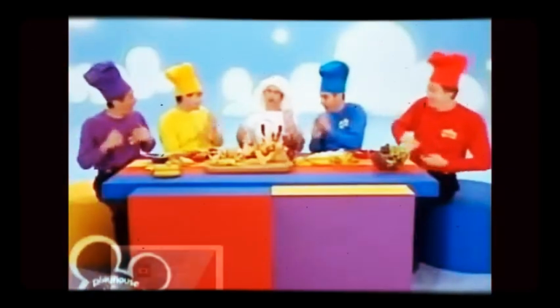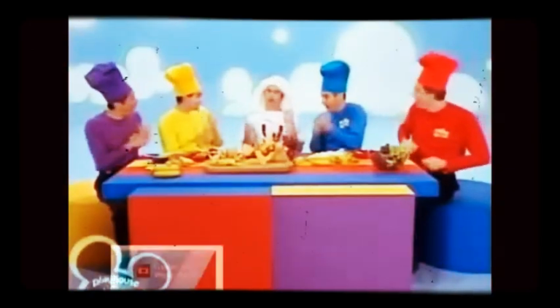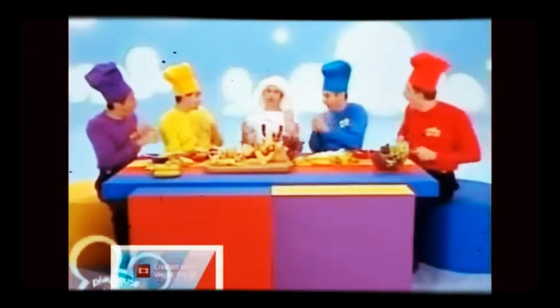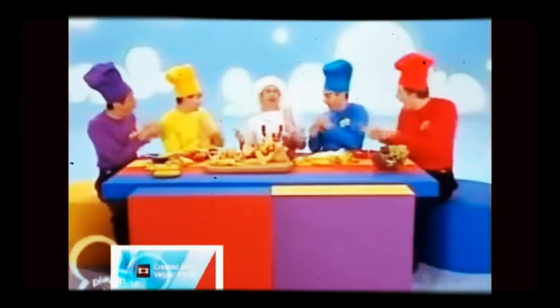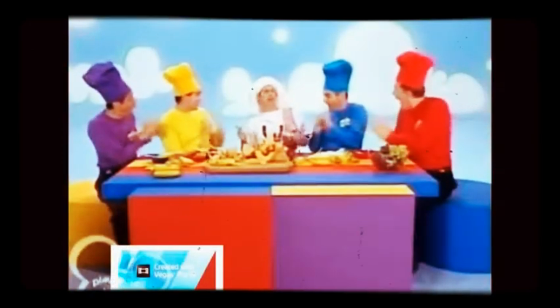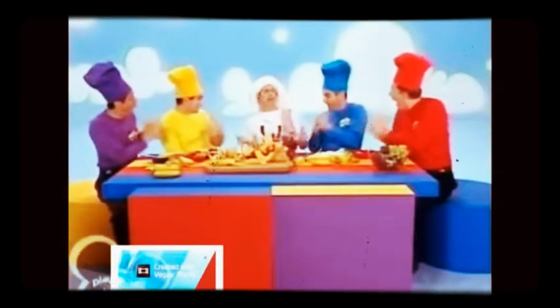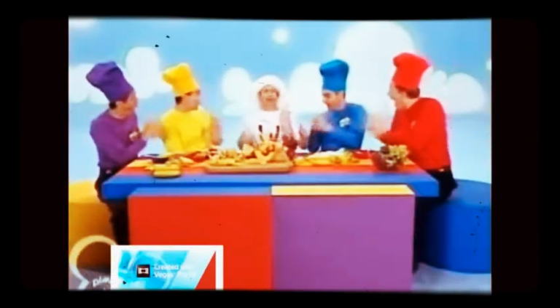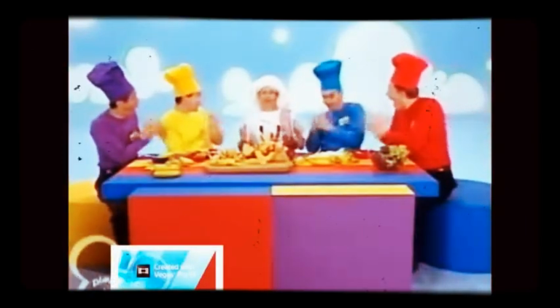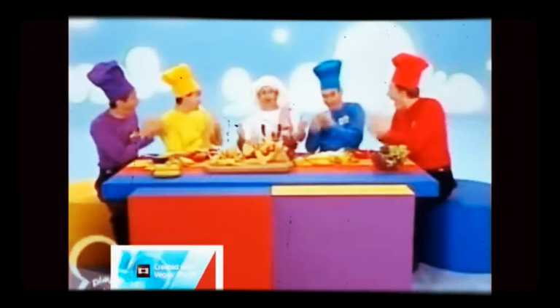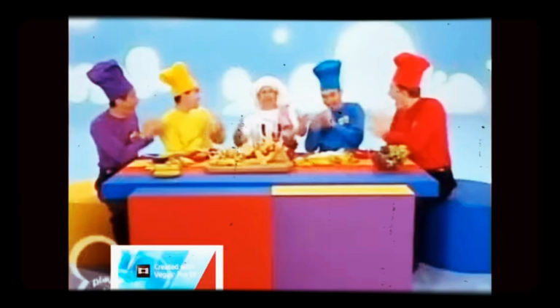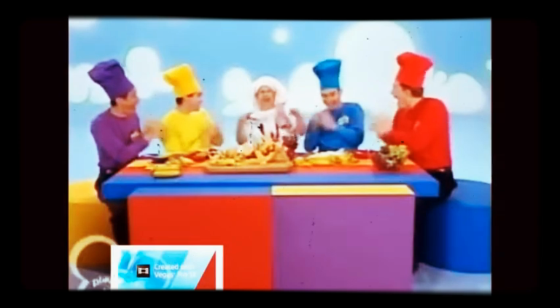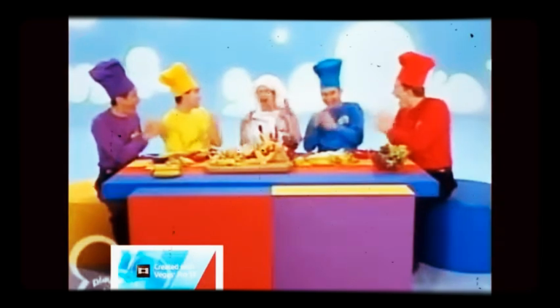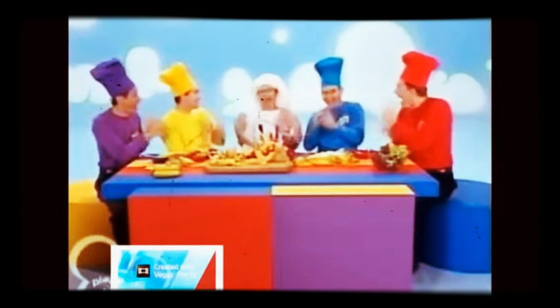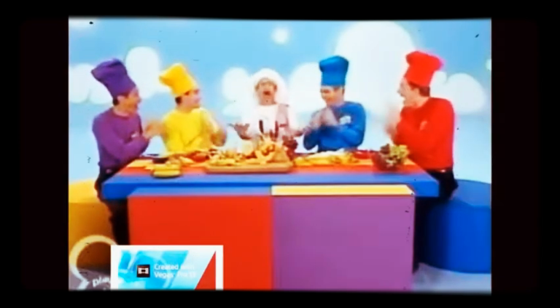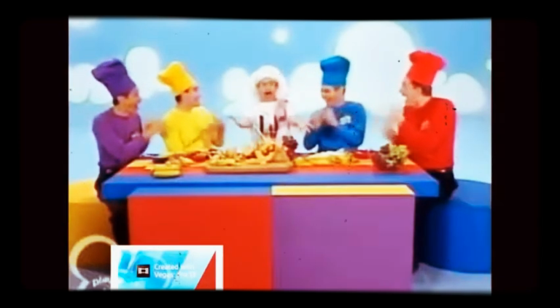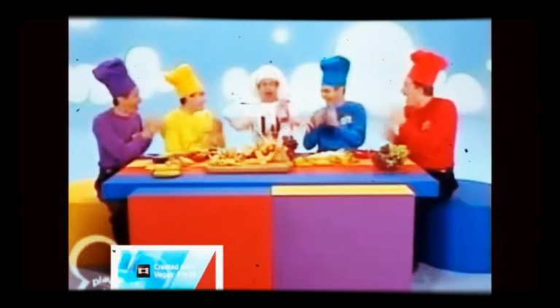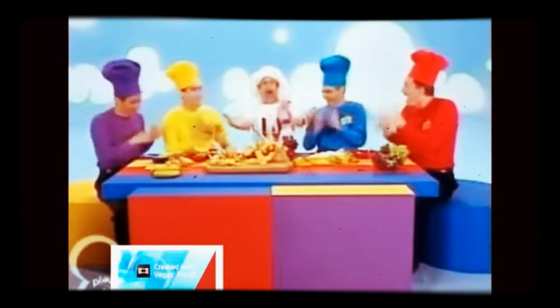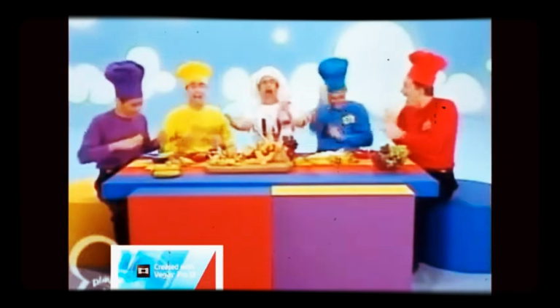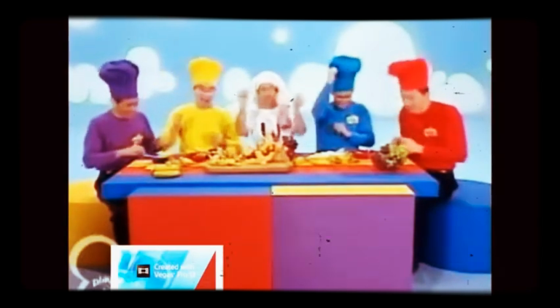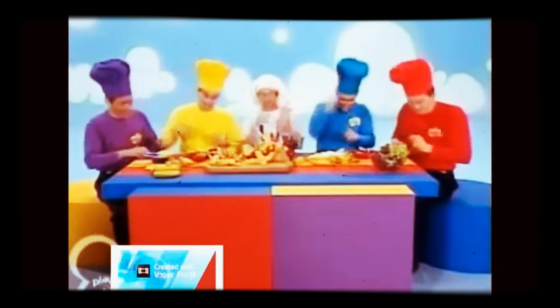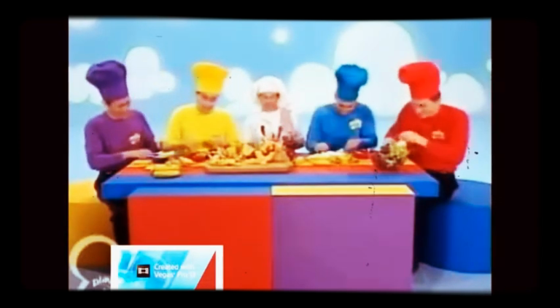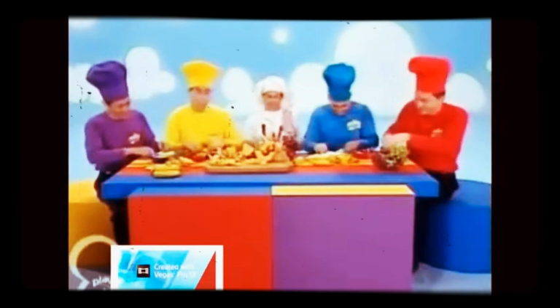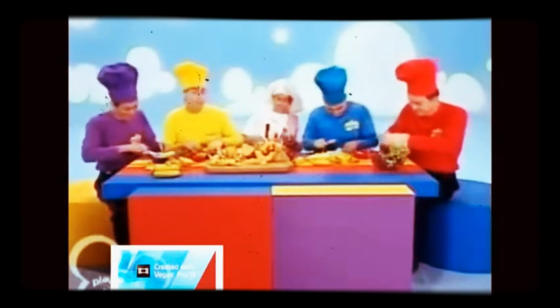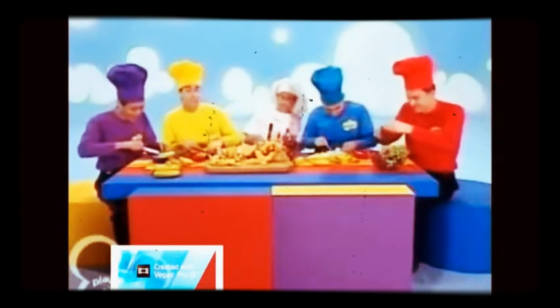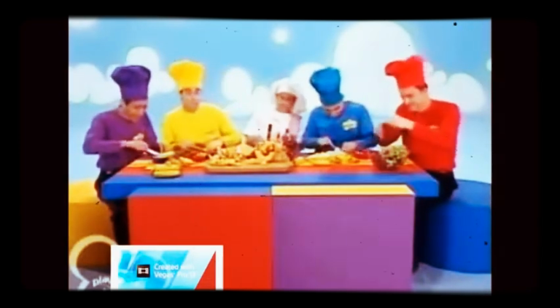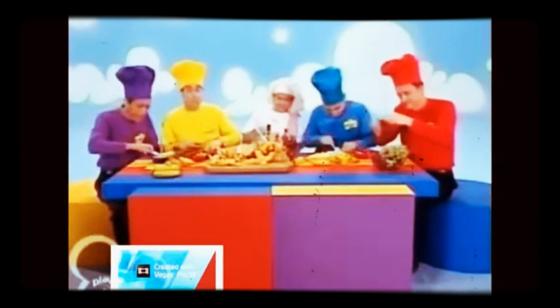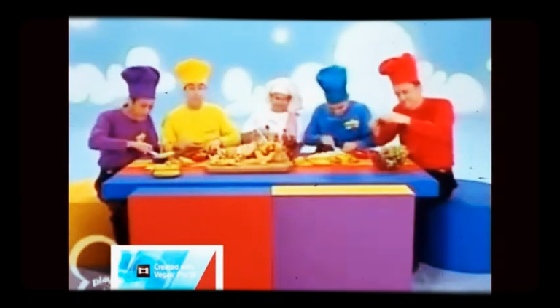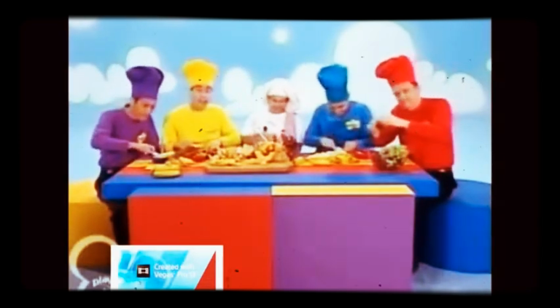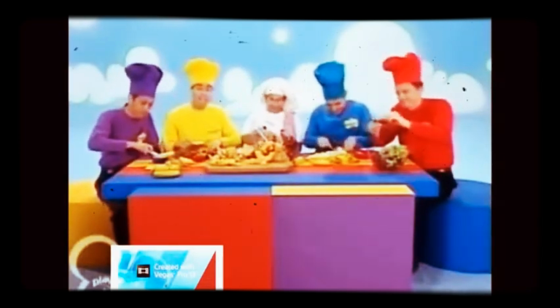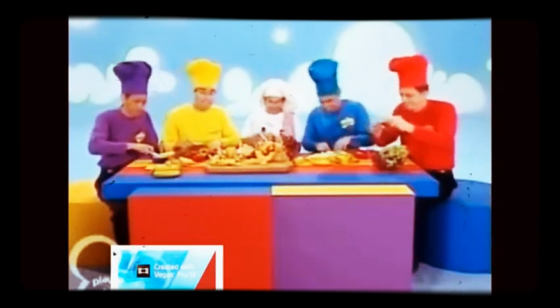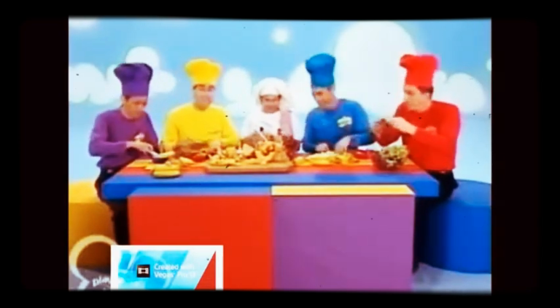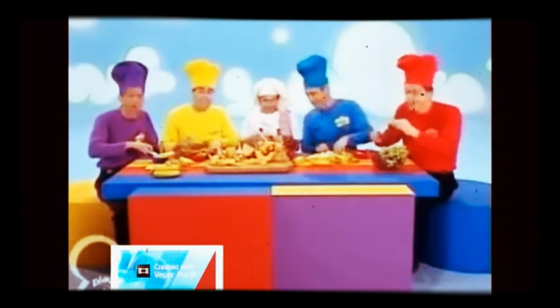Yummy, yummy, yummy, yummy fruit salad. Let's make some fruit salad today.